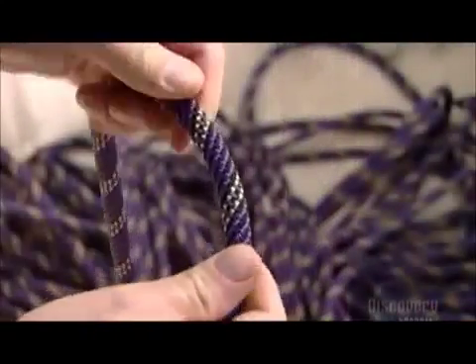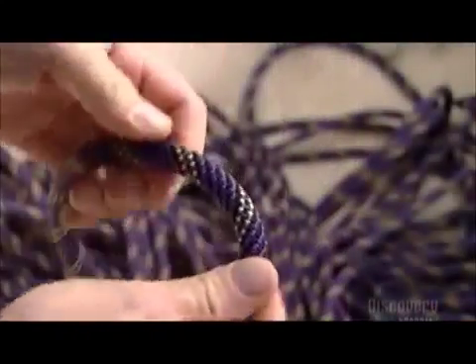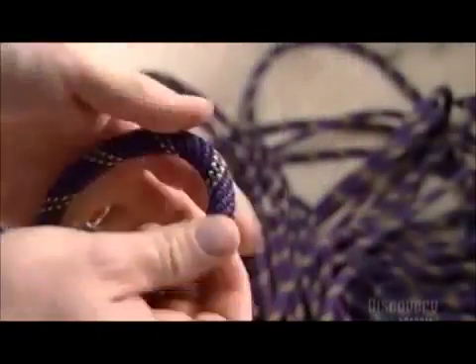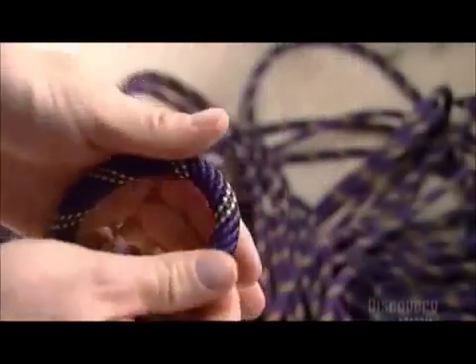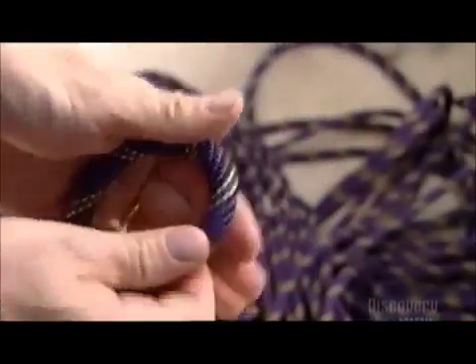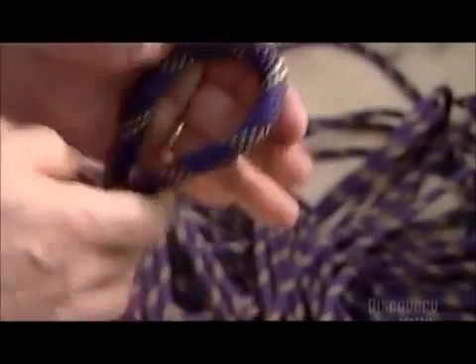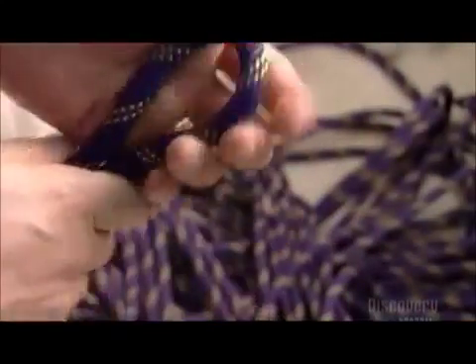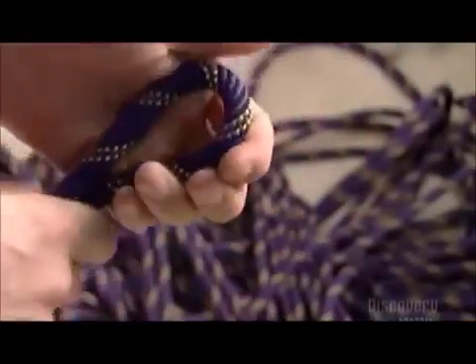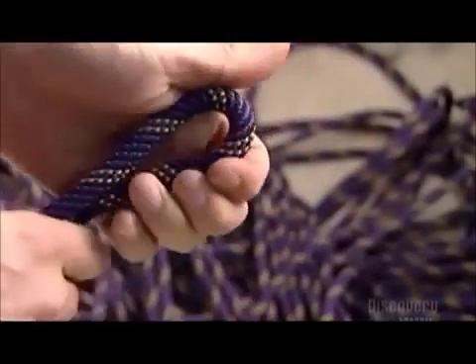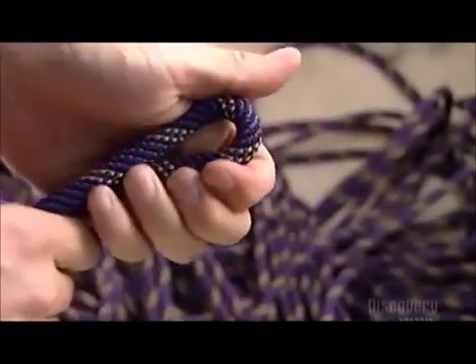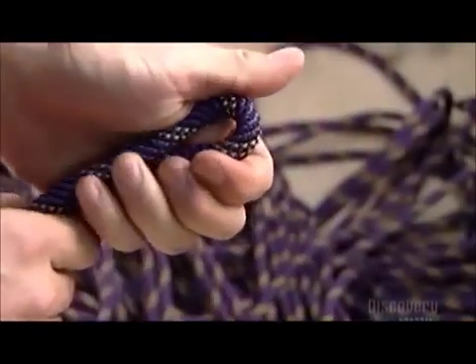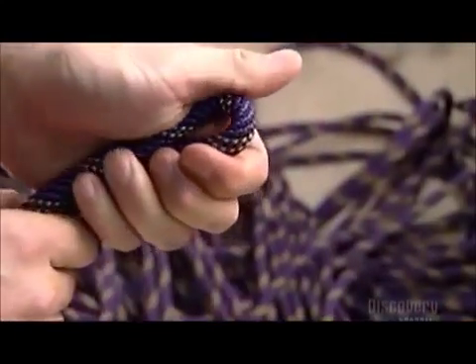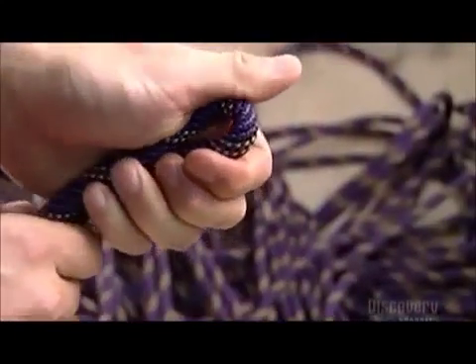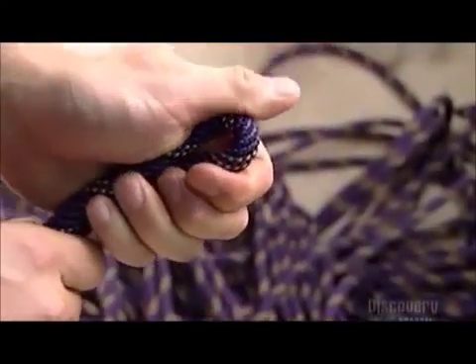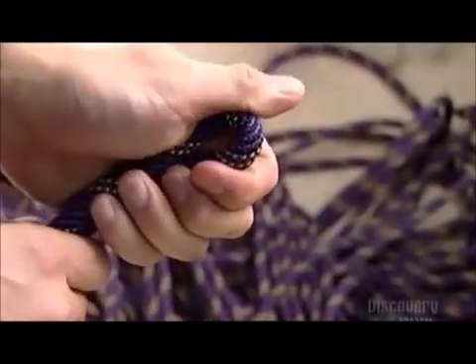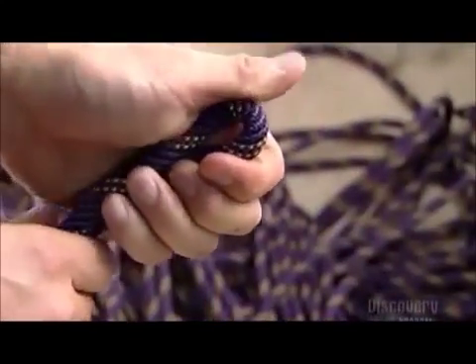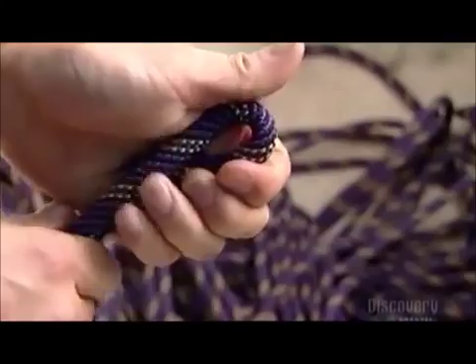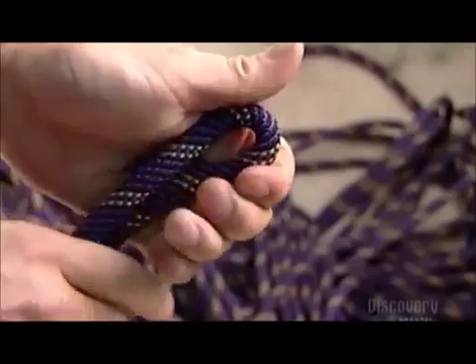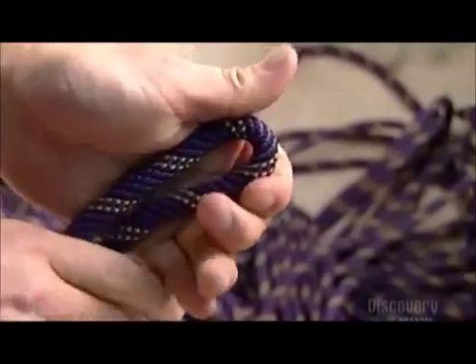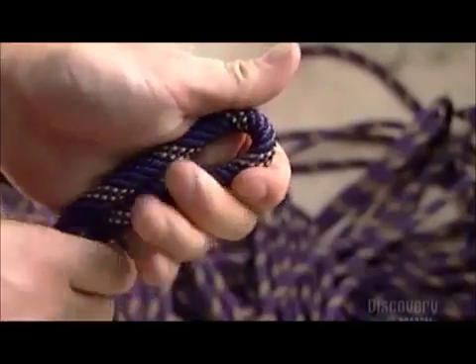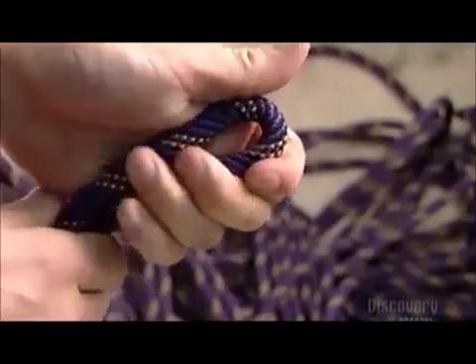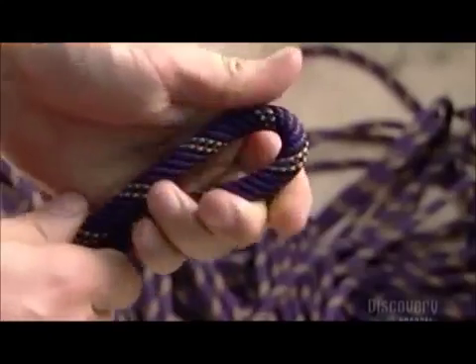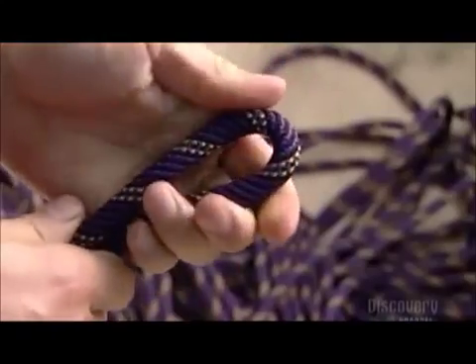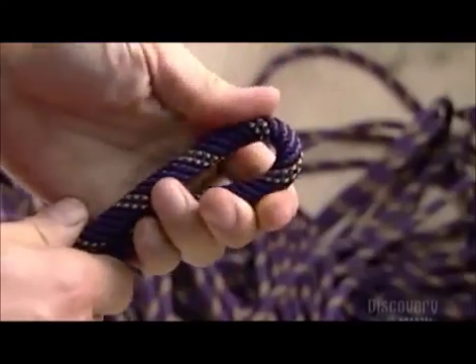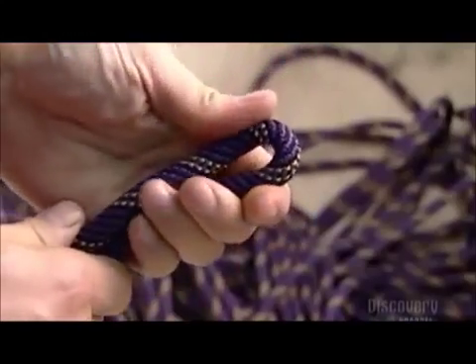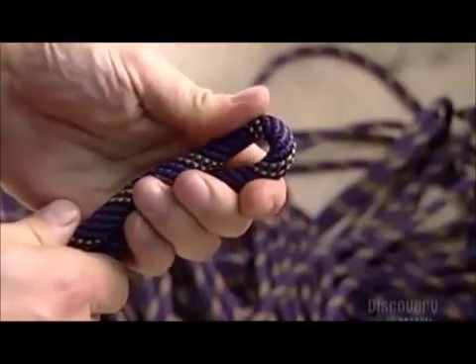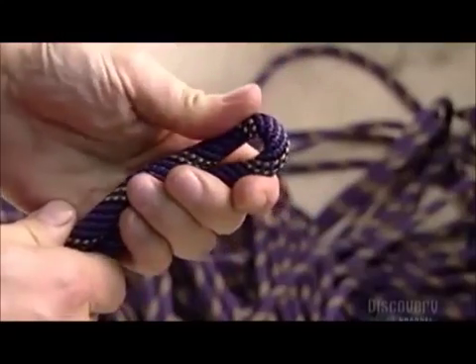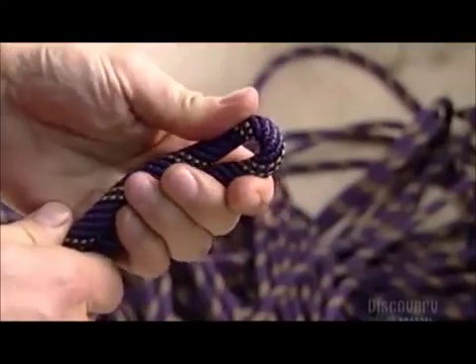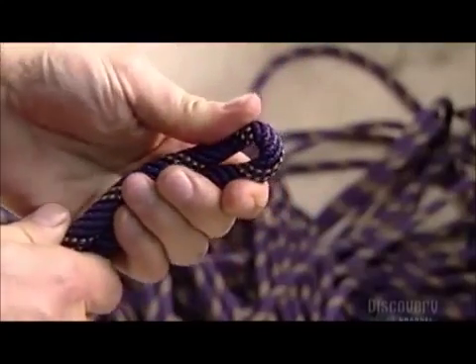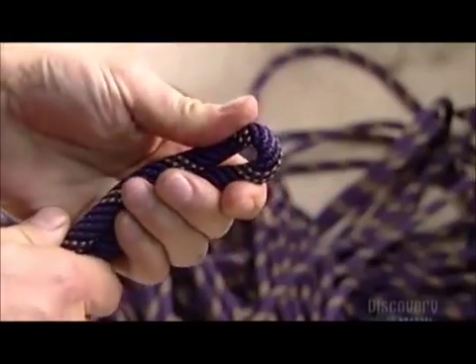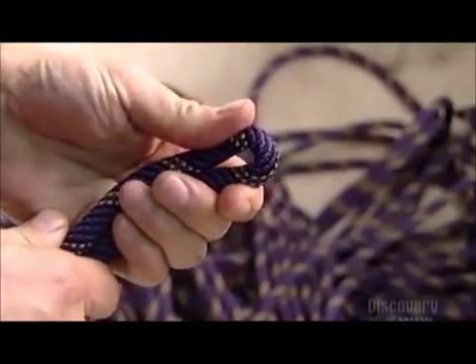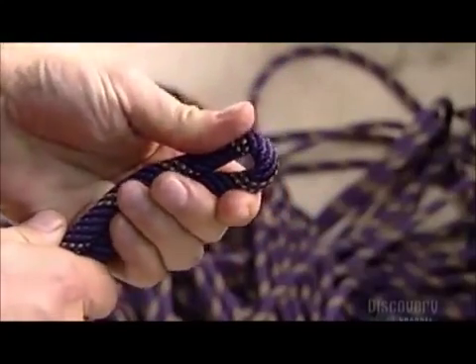A worker pulls out a sample rope to check its flexibility and strength. He bends it to make sure it'll knot easily.